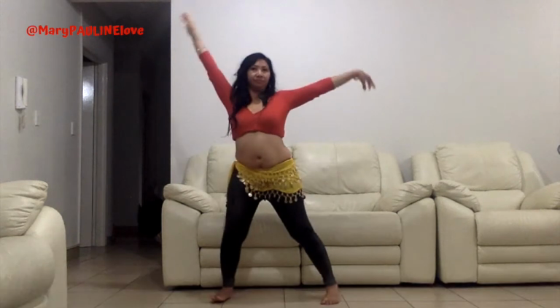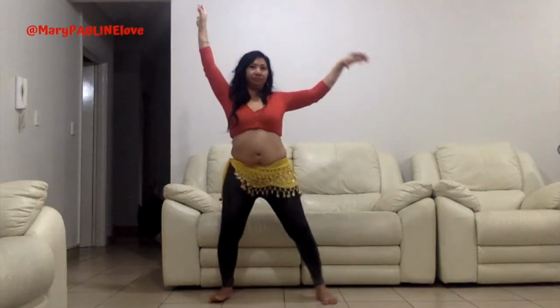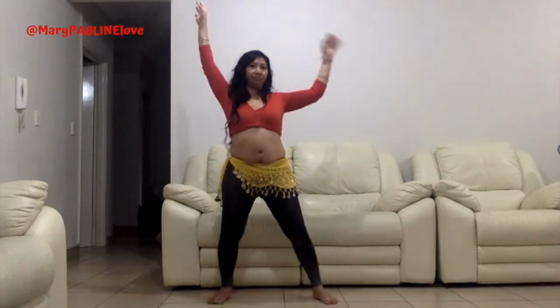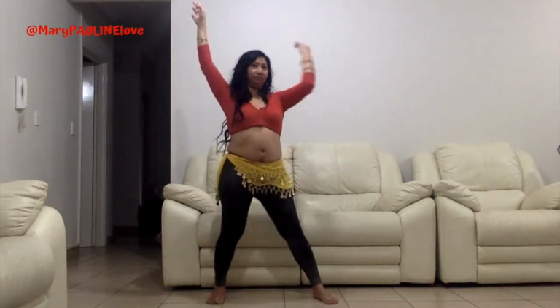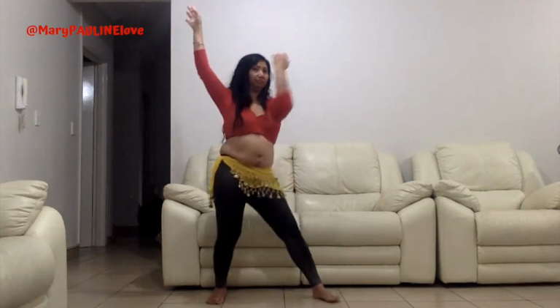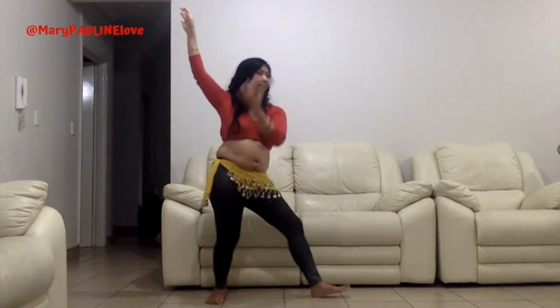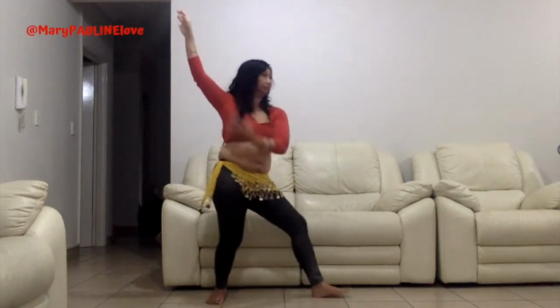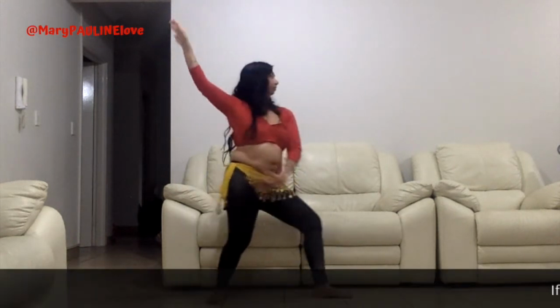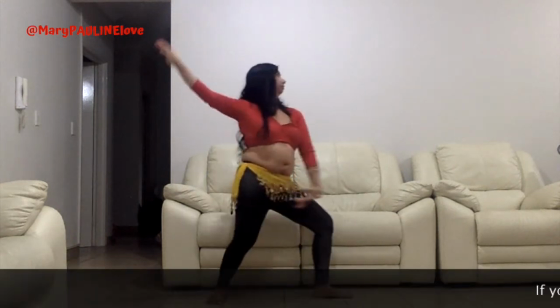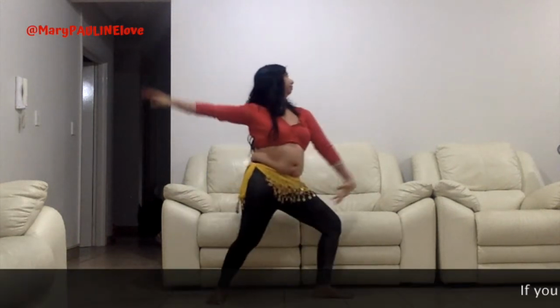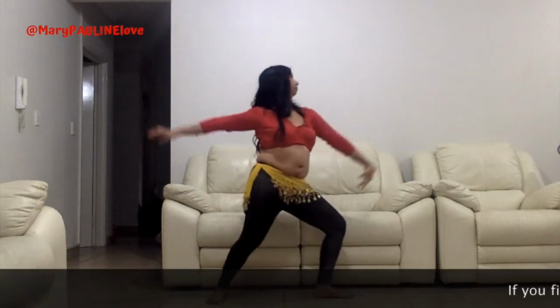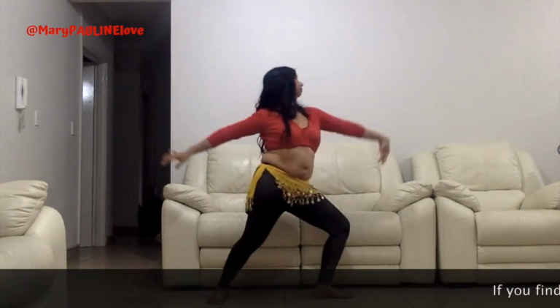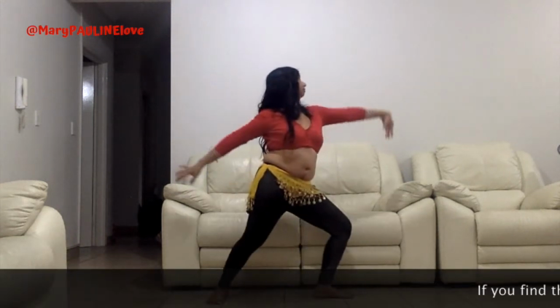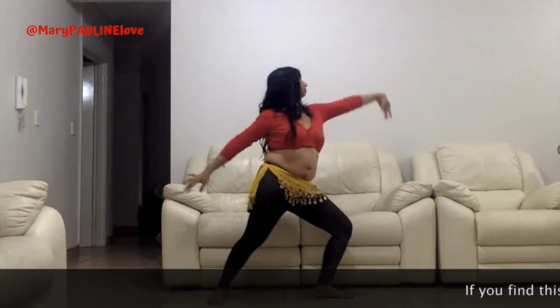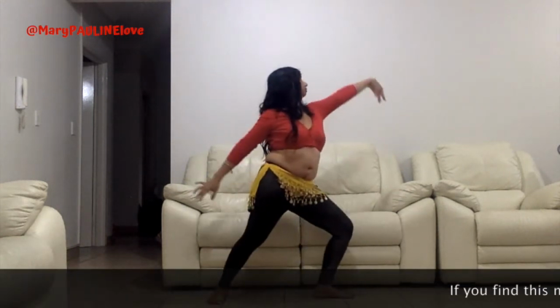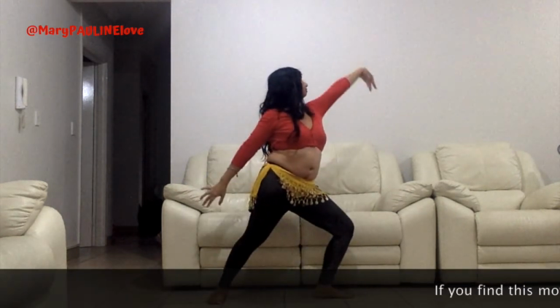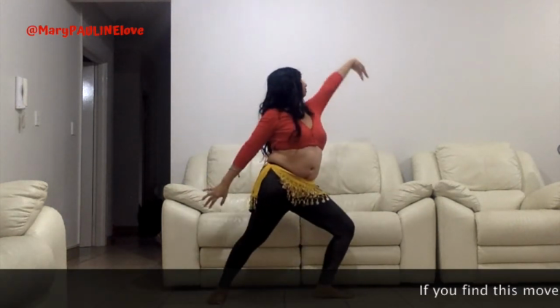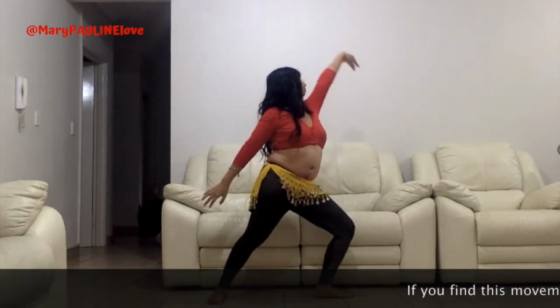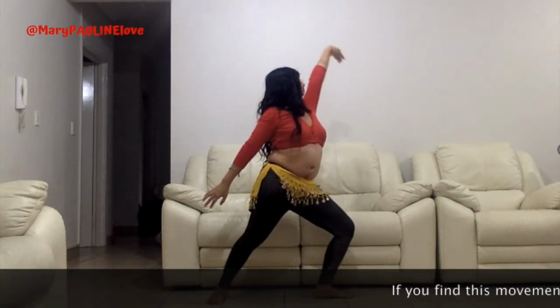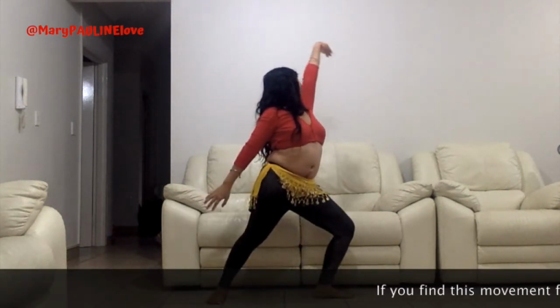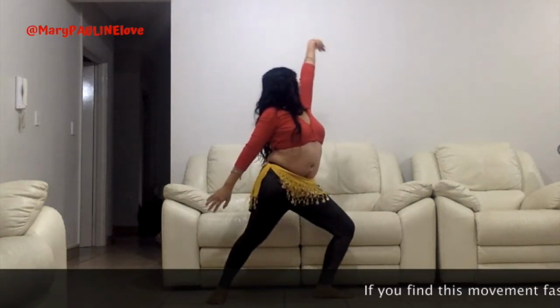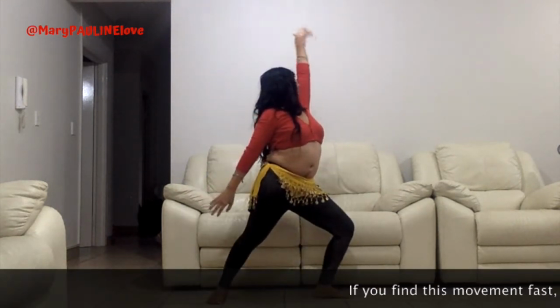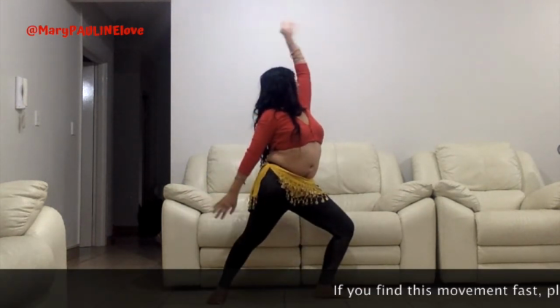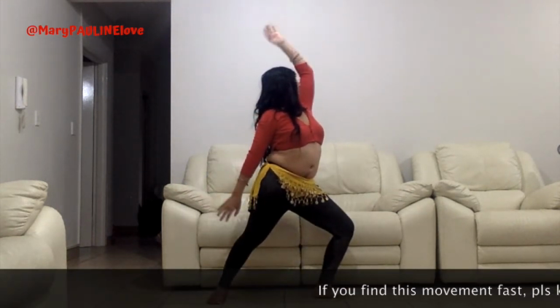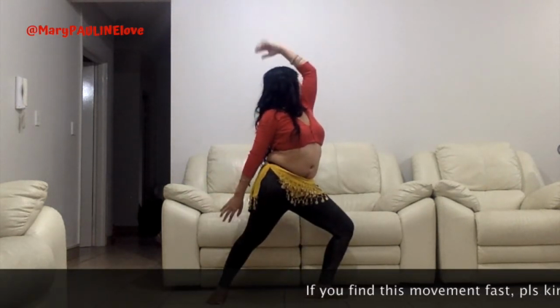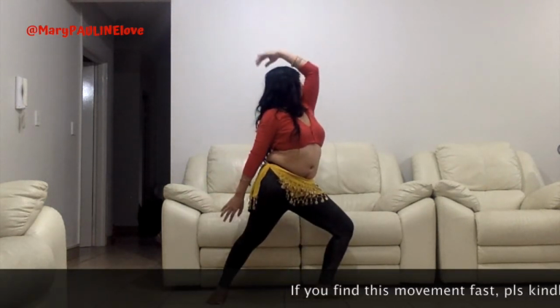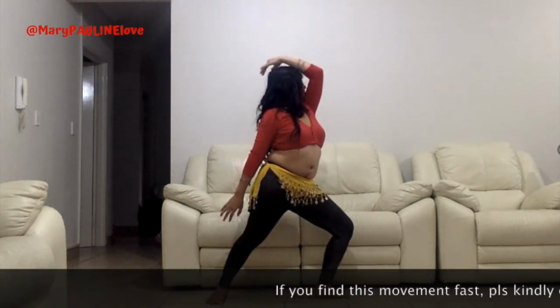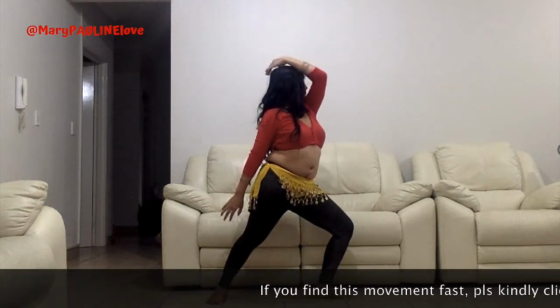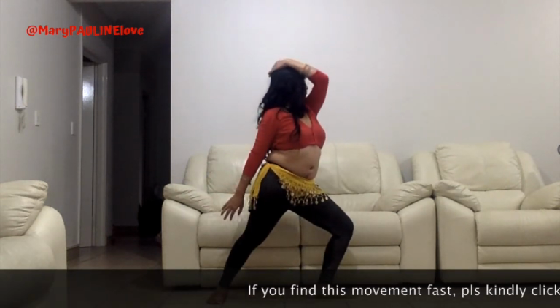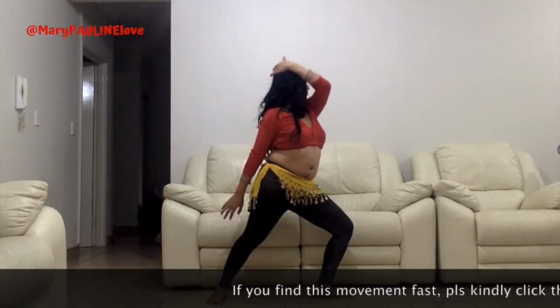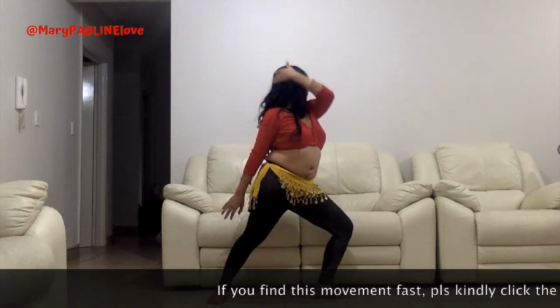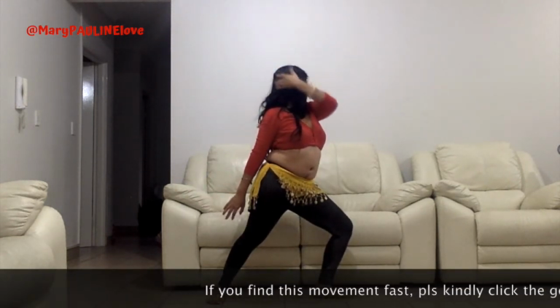Think of each movement as refreshing, relaxing, soothing.